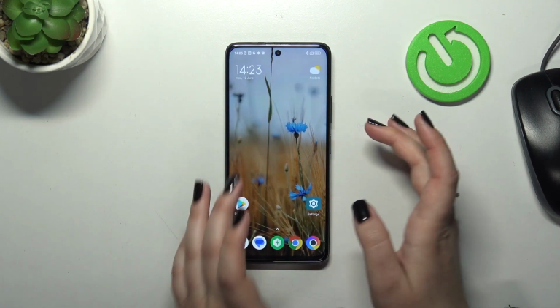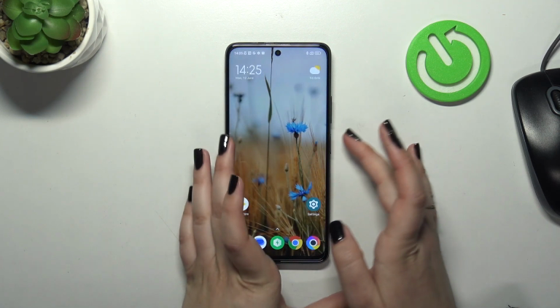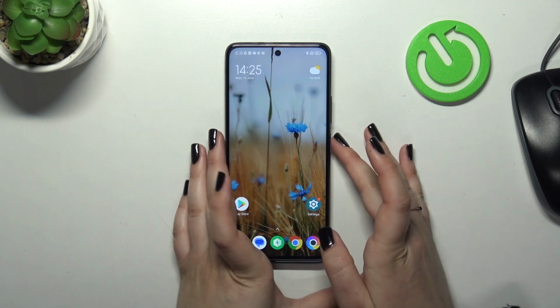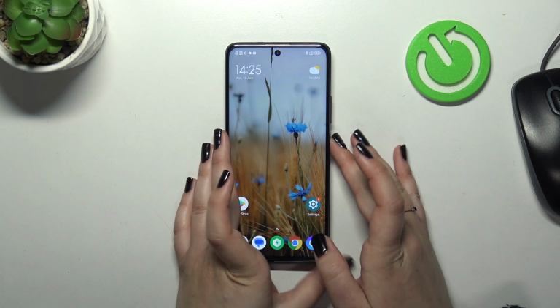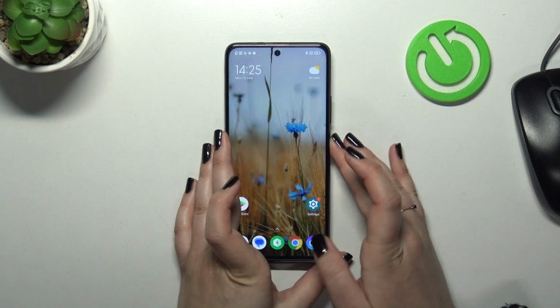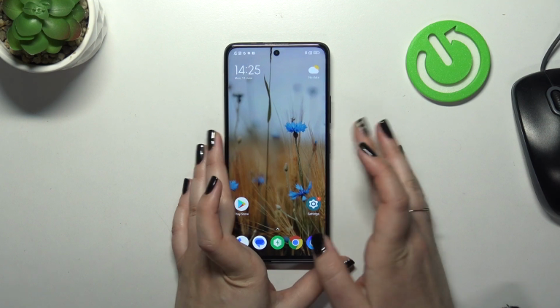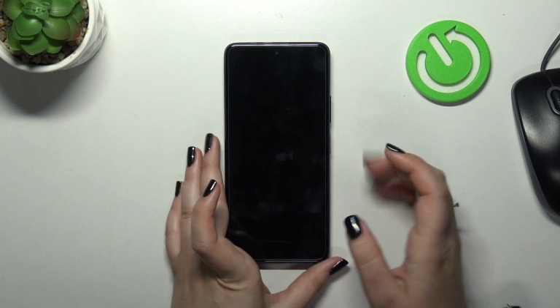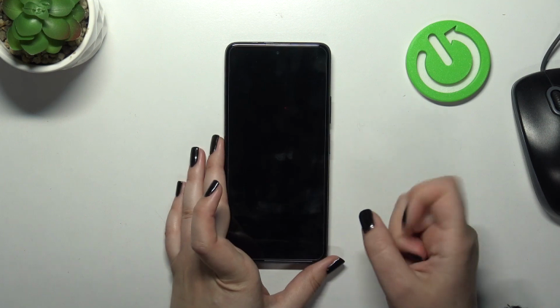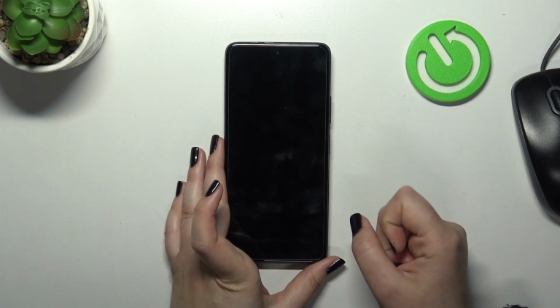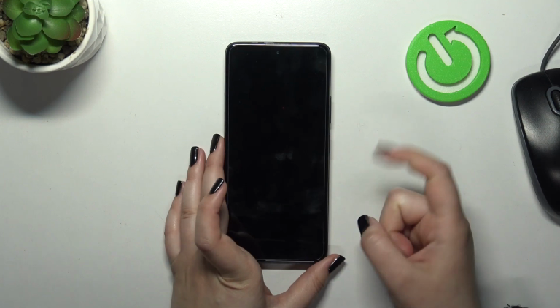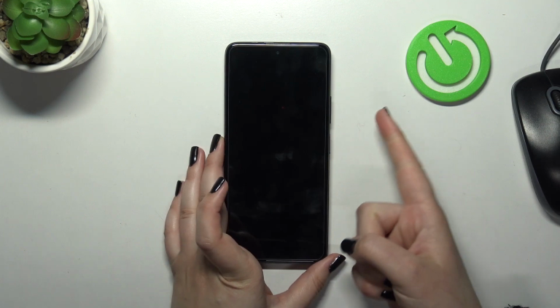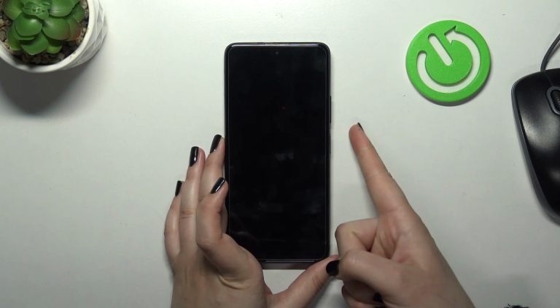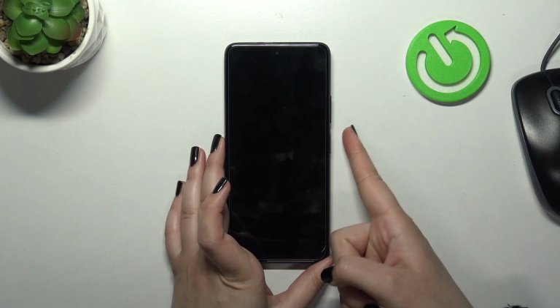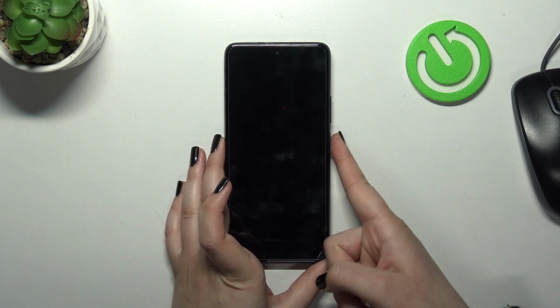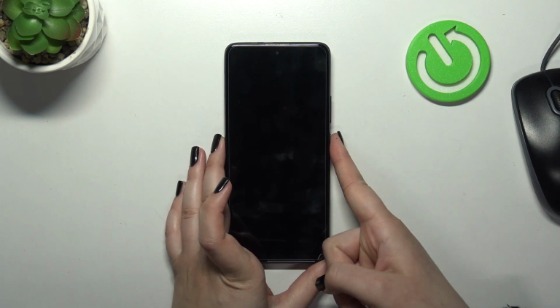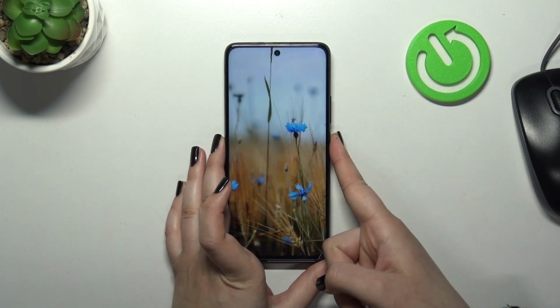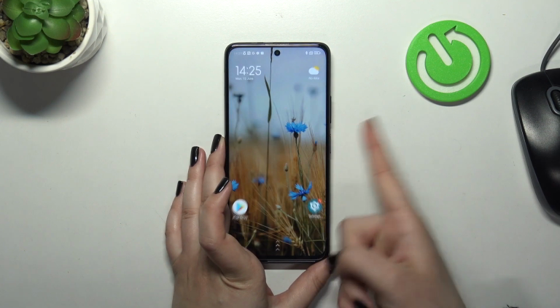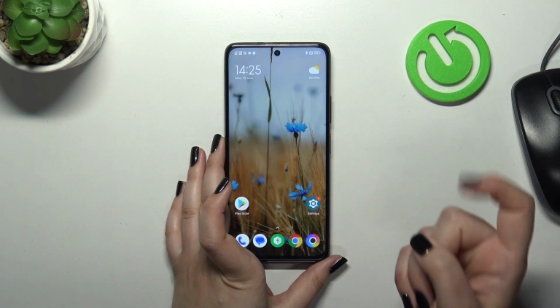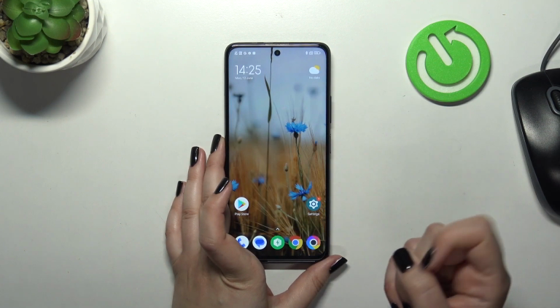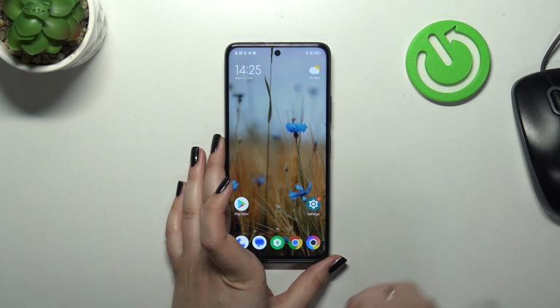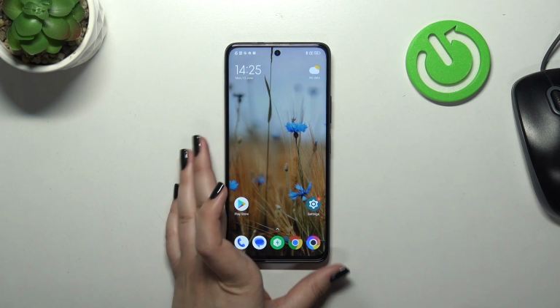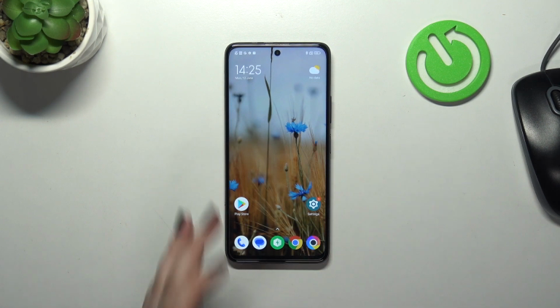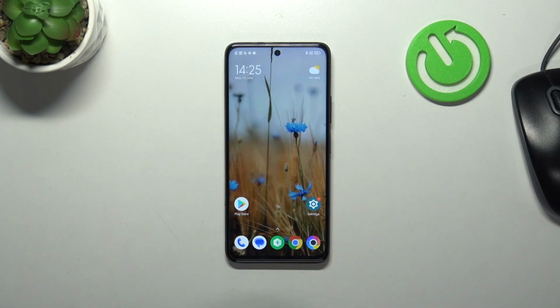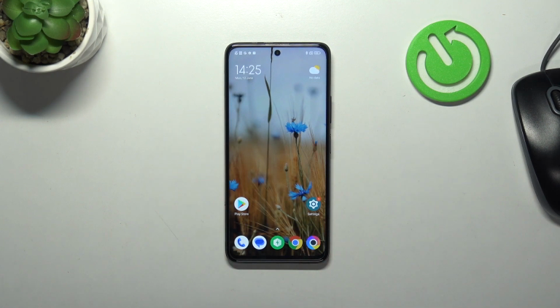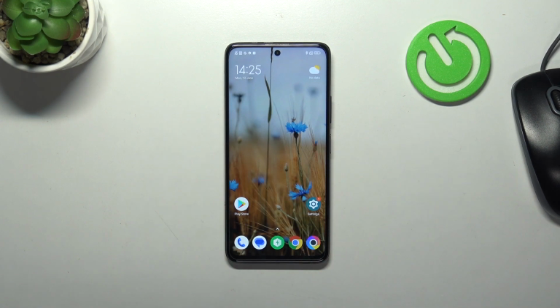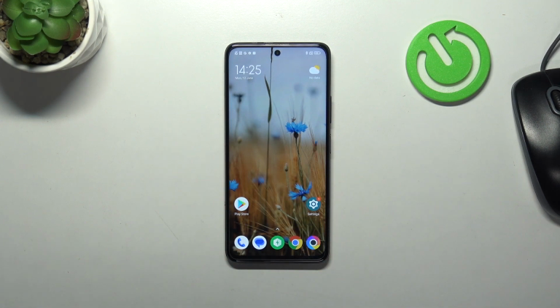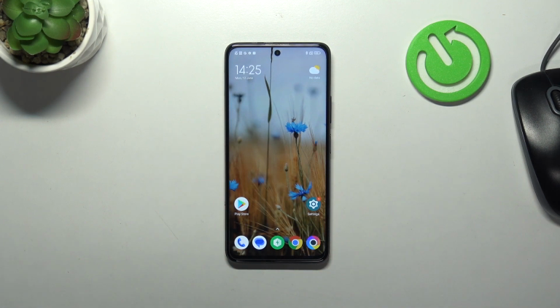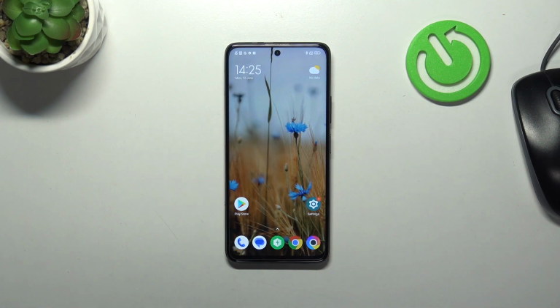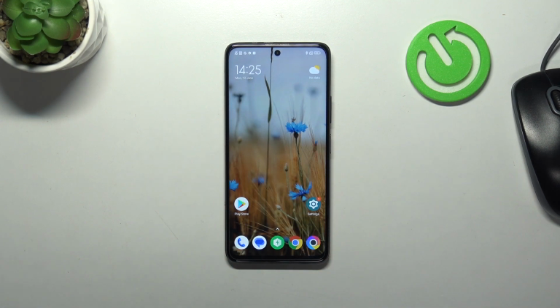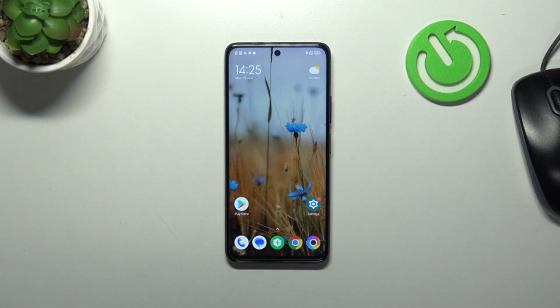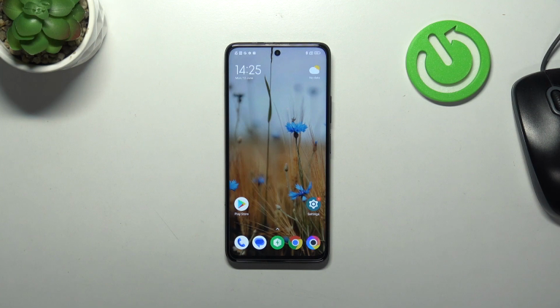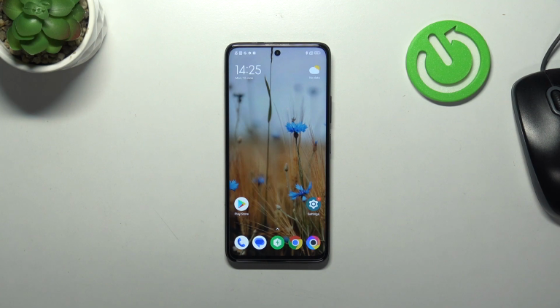Let's check if it is working. Let me lock the device, let me put my finger on the sensor — and as you can see, it is unlocked.